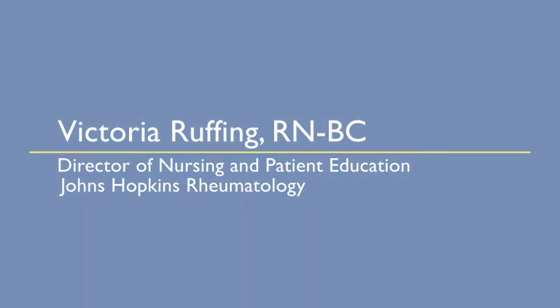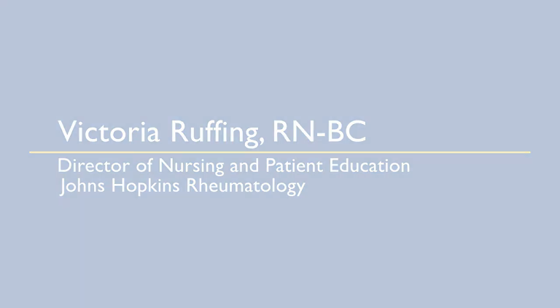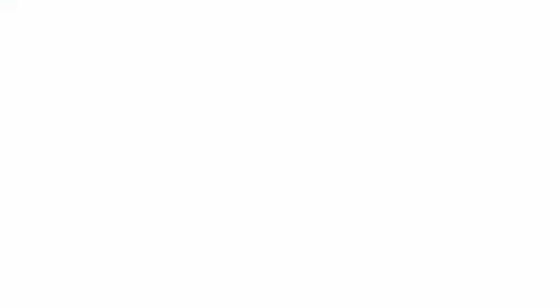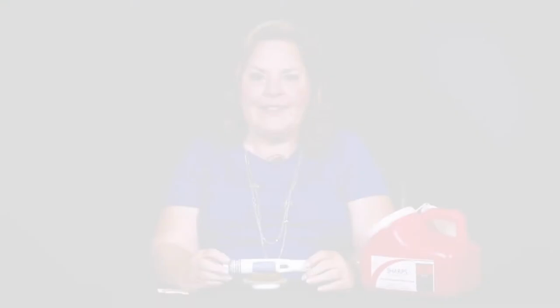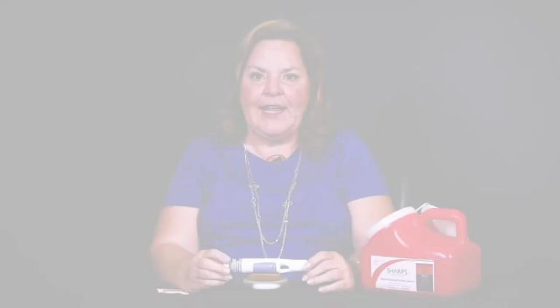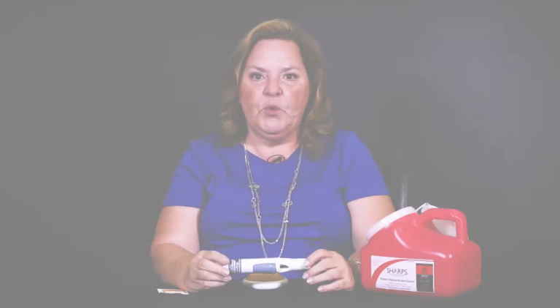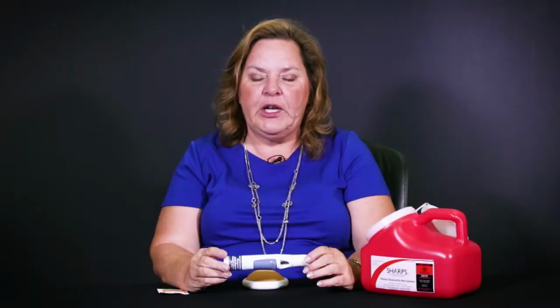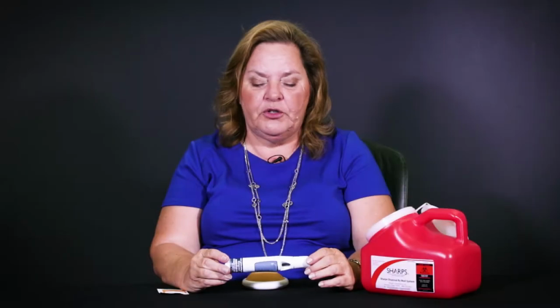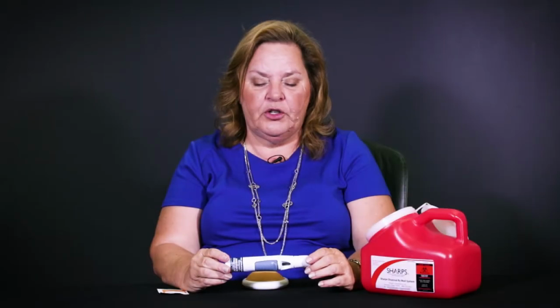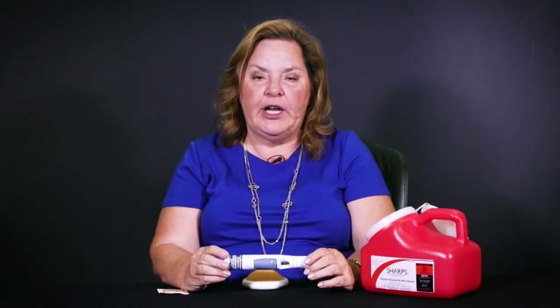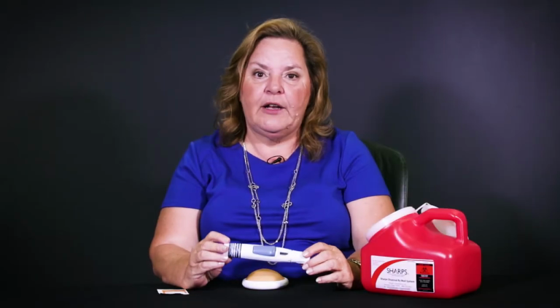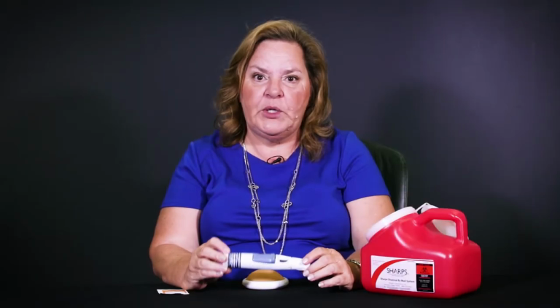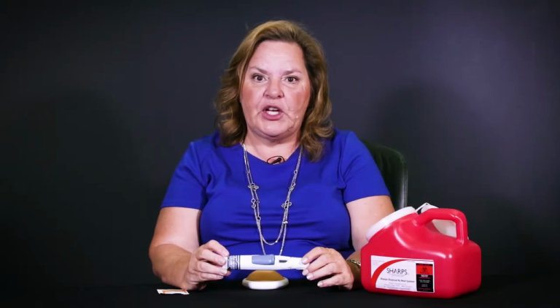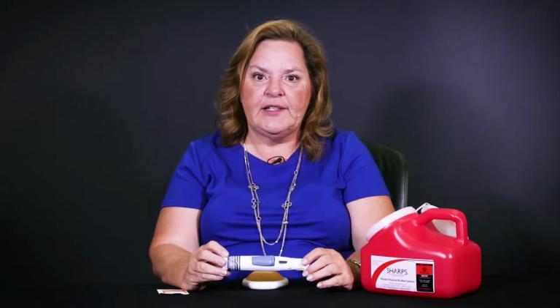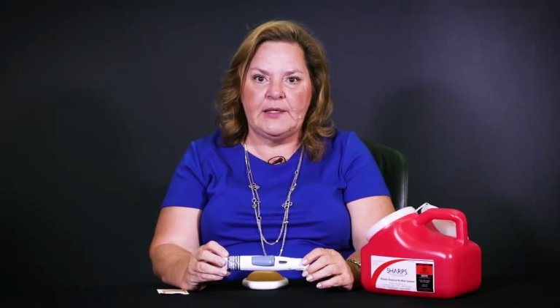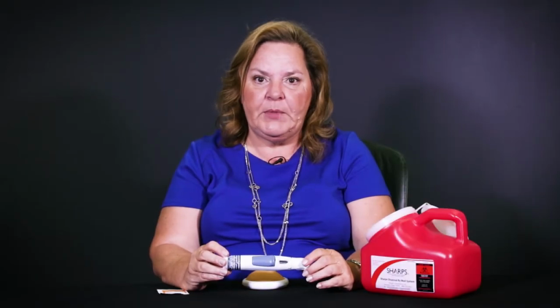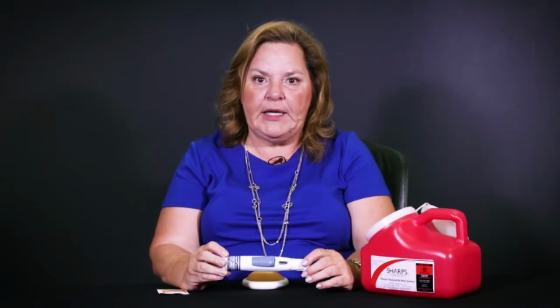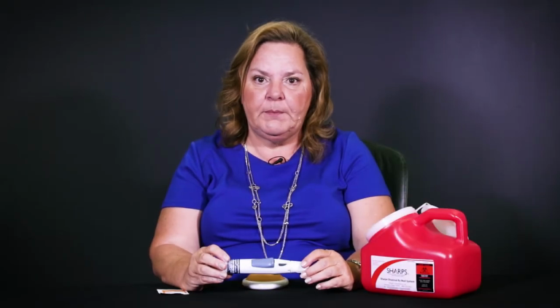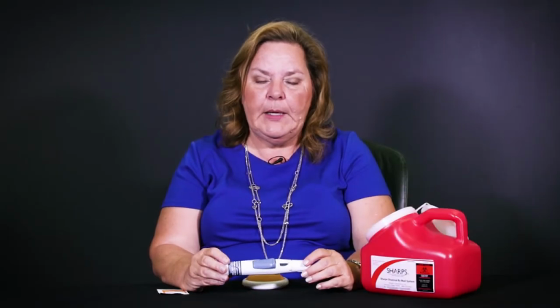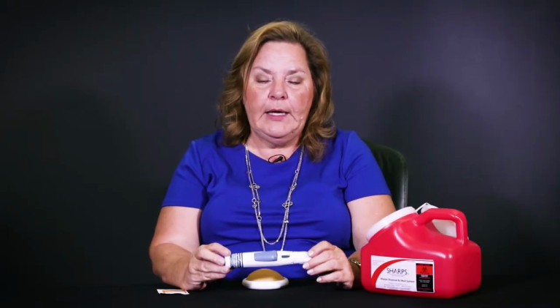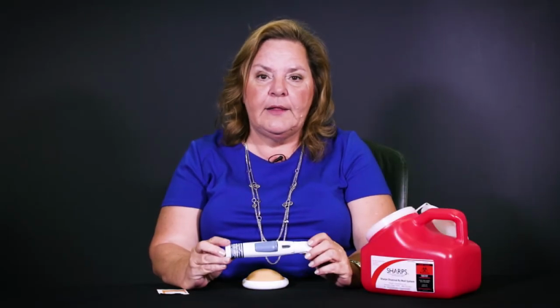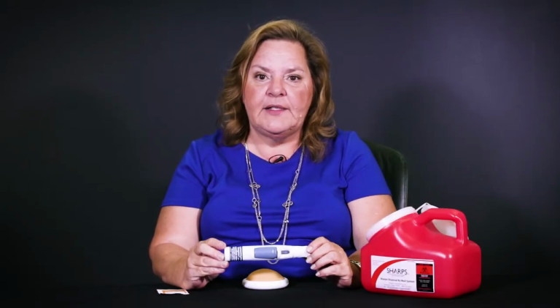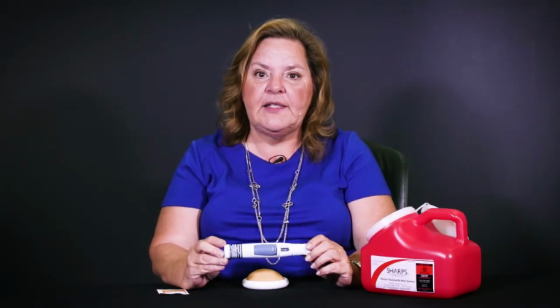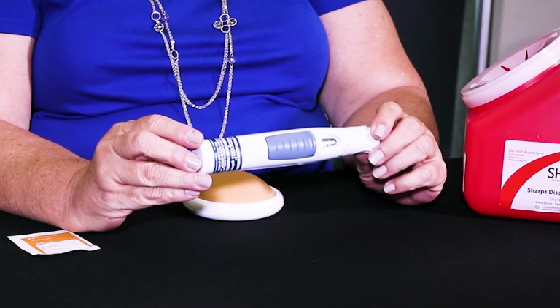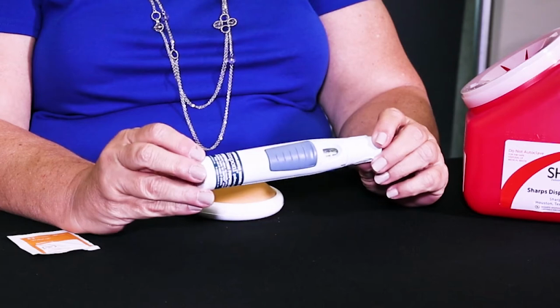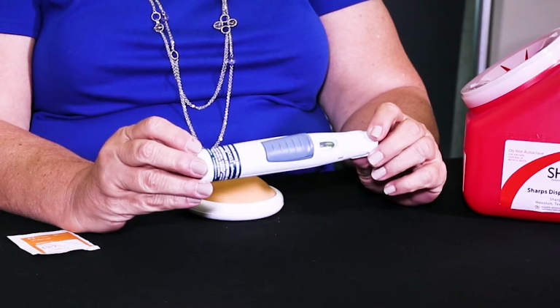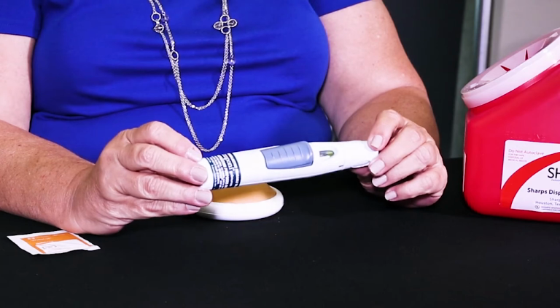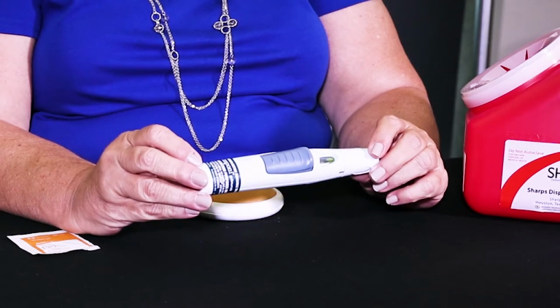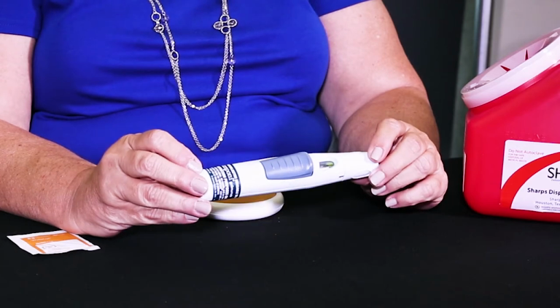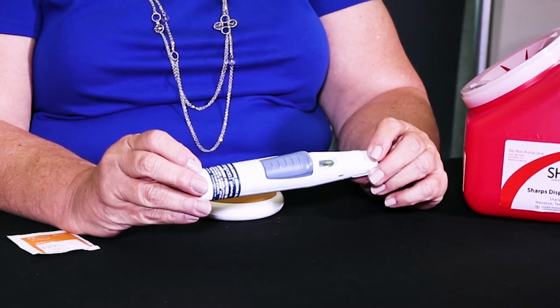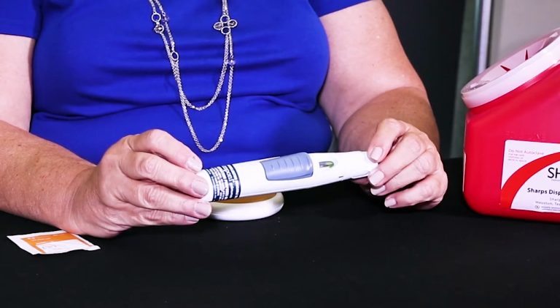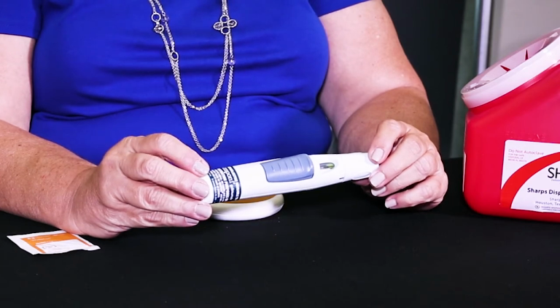Hi, today we're here to learn how to inject Symfony. This is the Symfony Auto Injector.